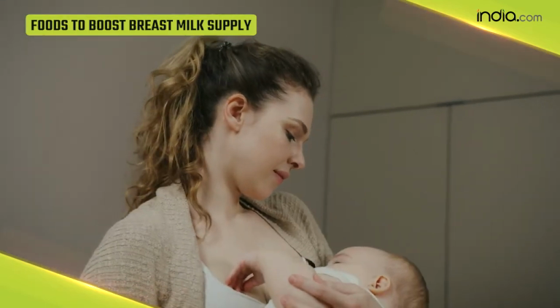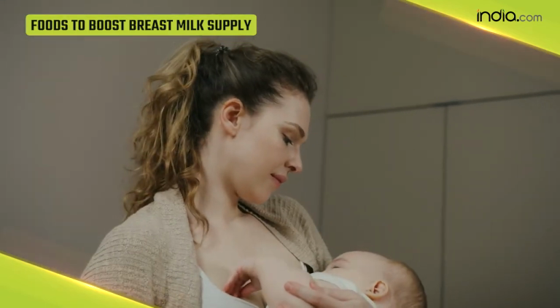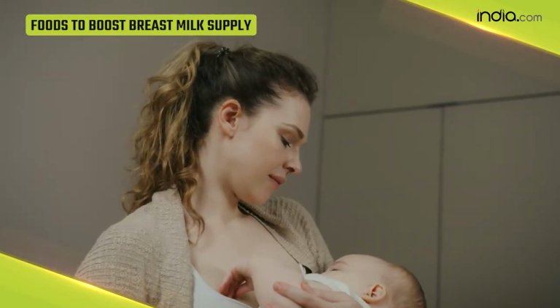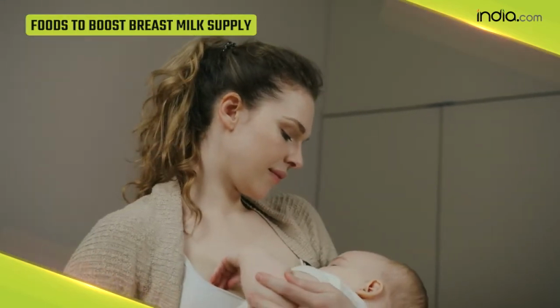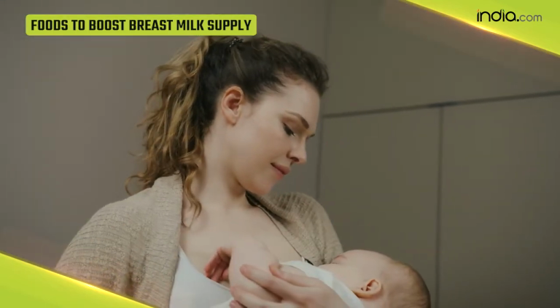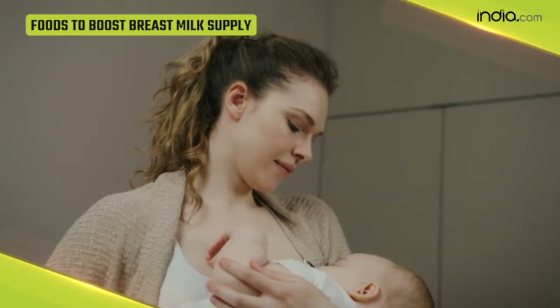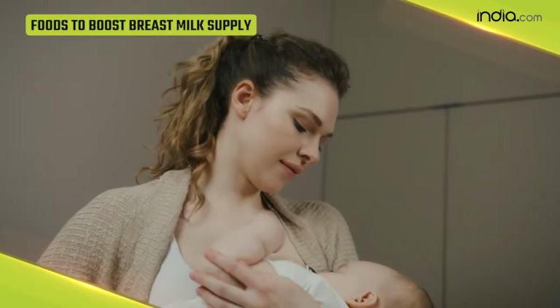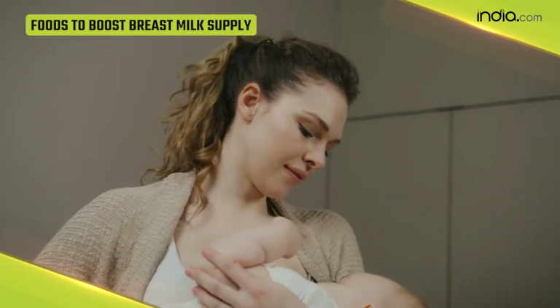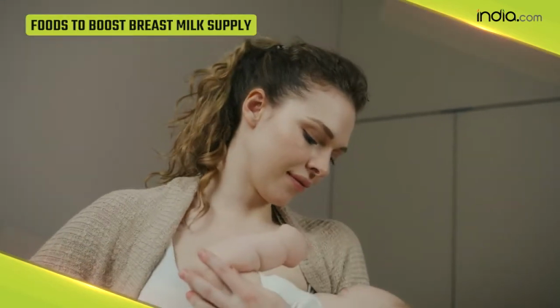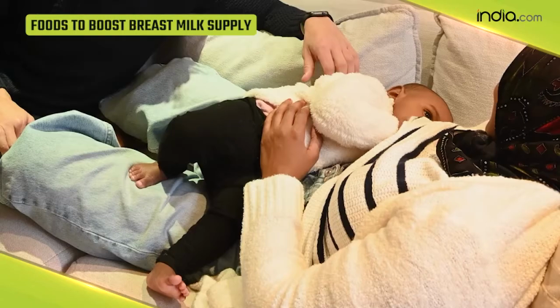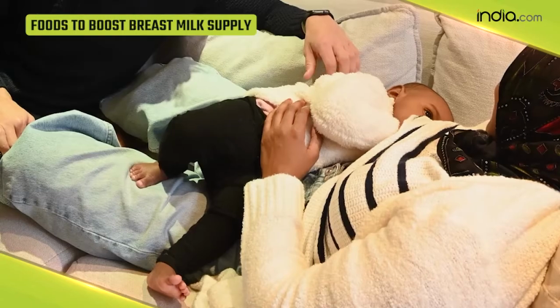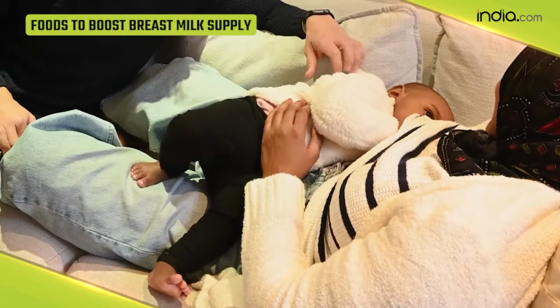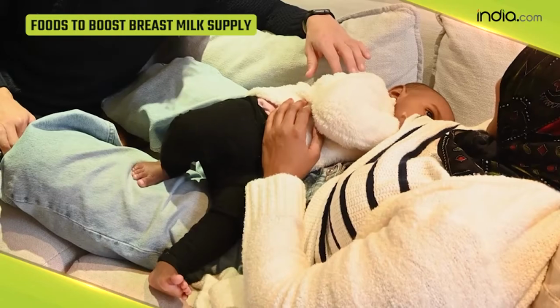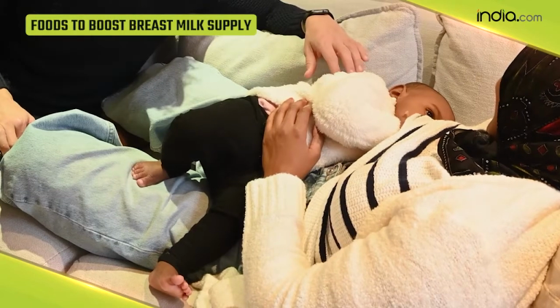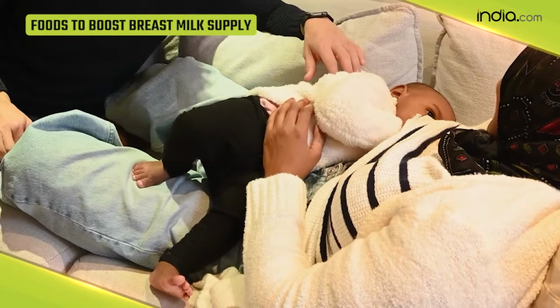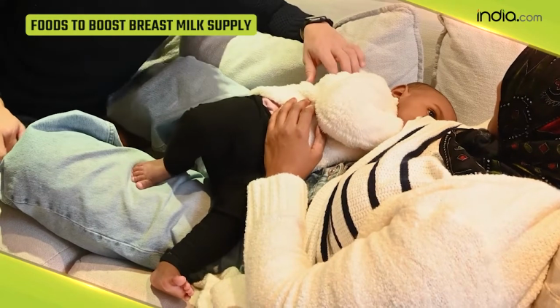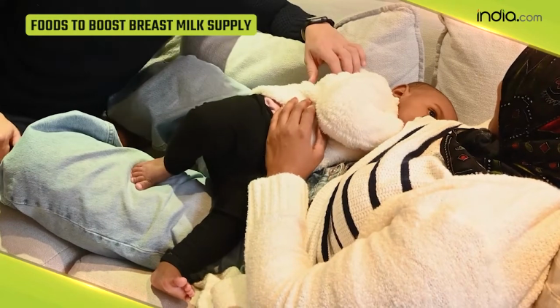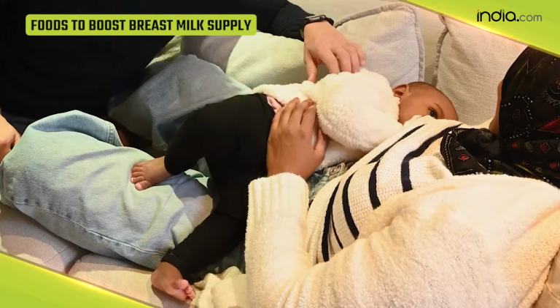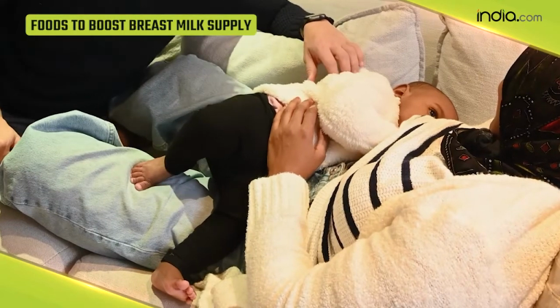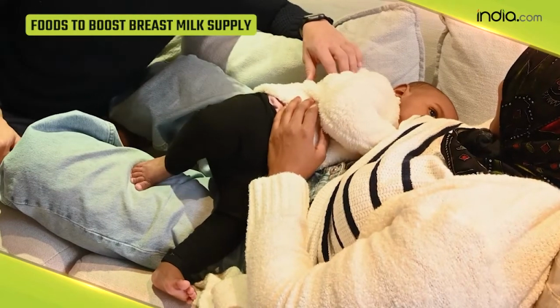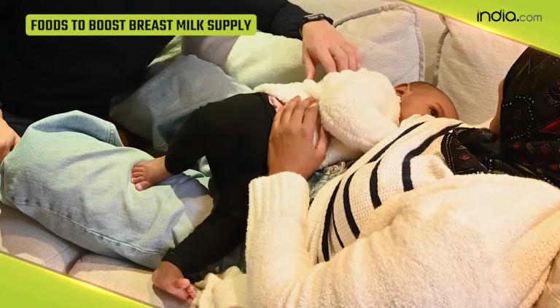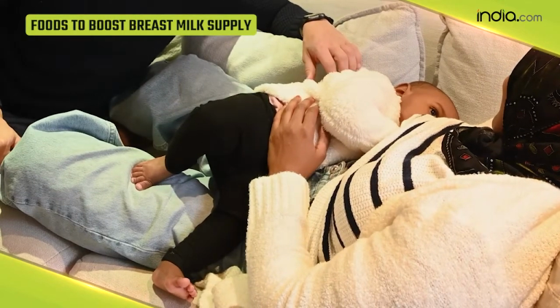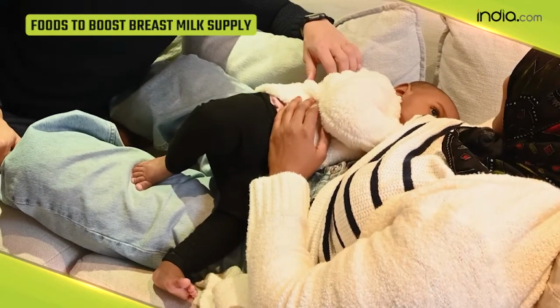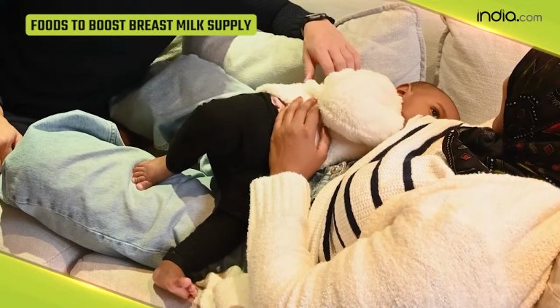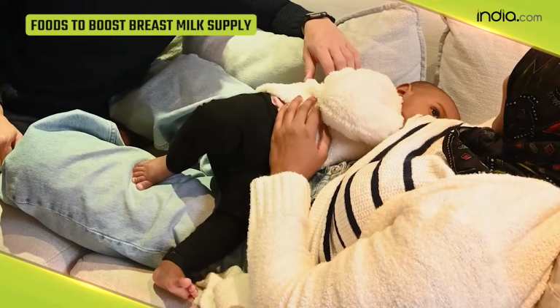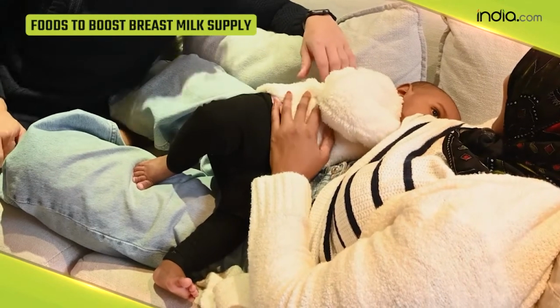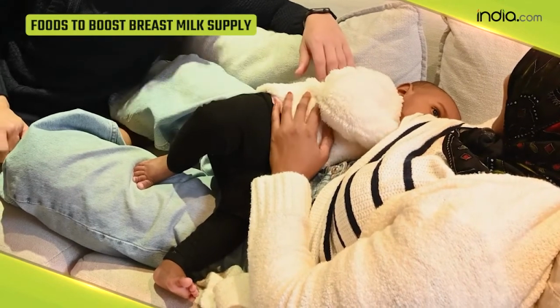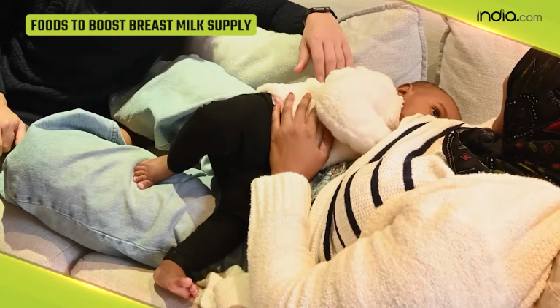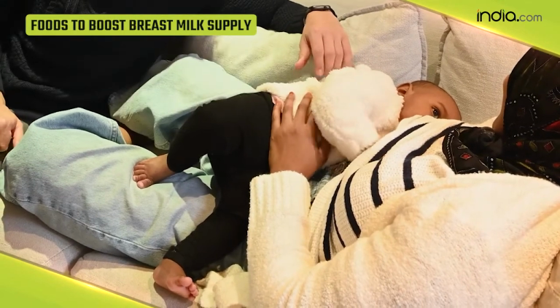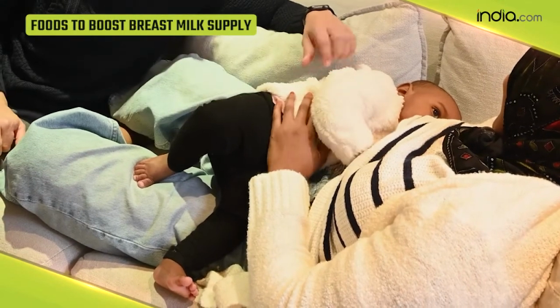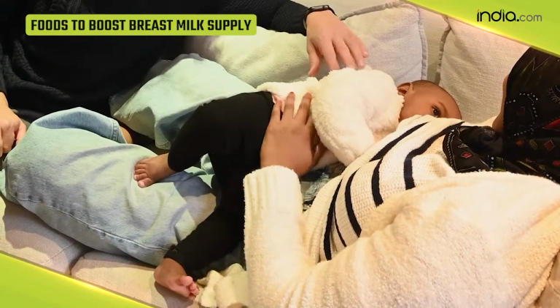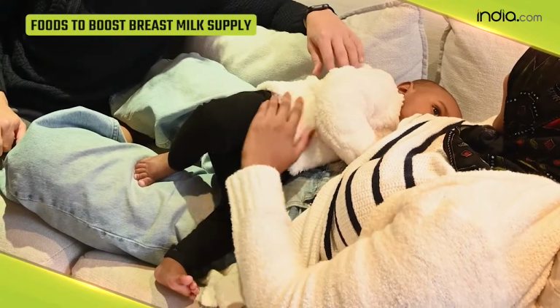We hope you liked this video. For more such content, do like and subscribe to India.com.